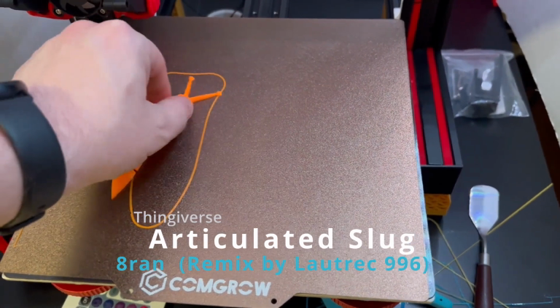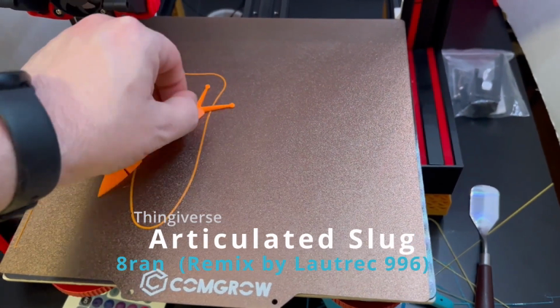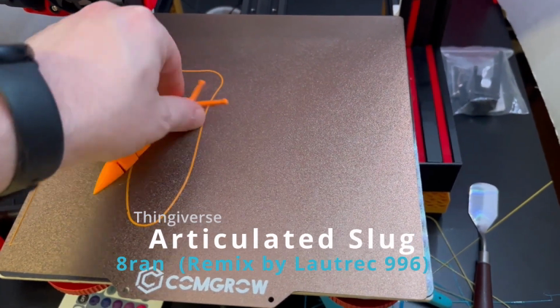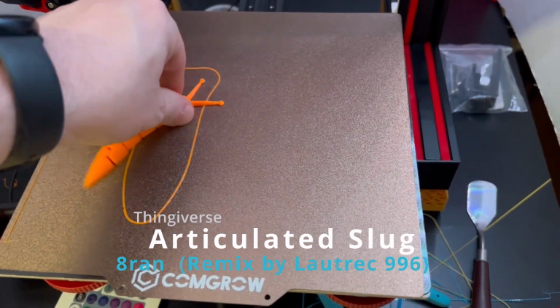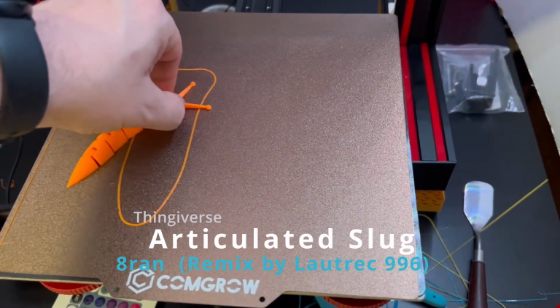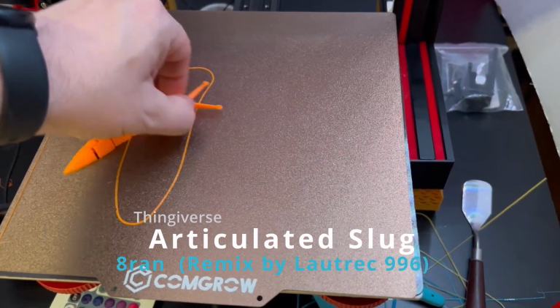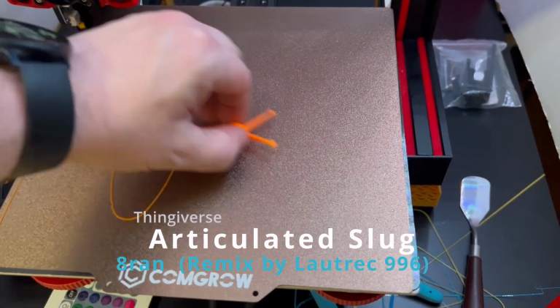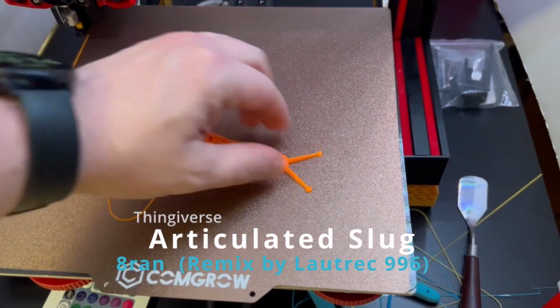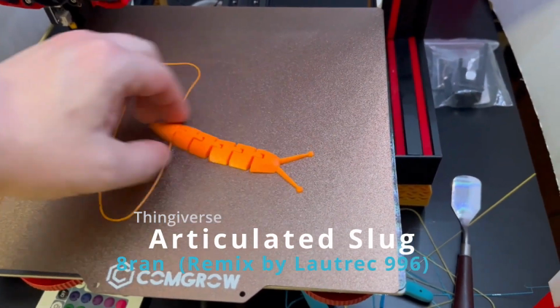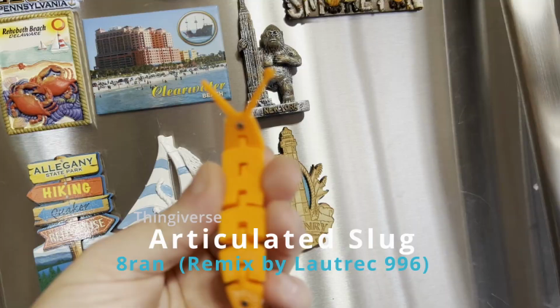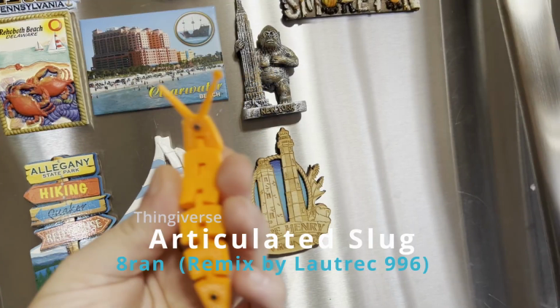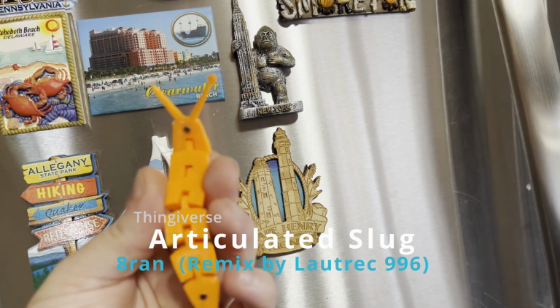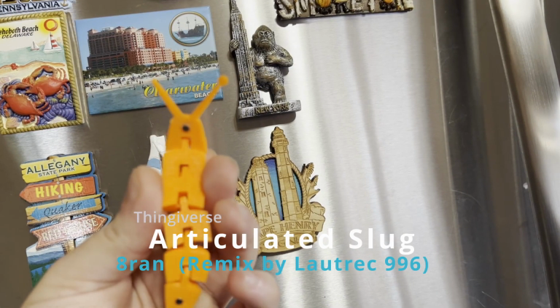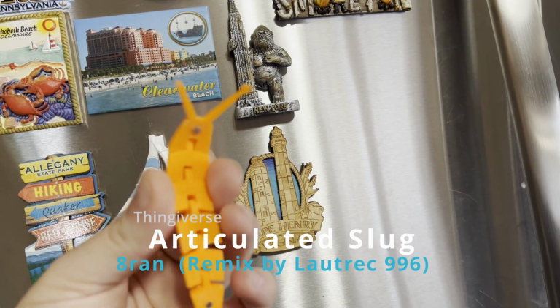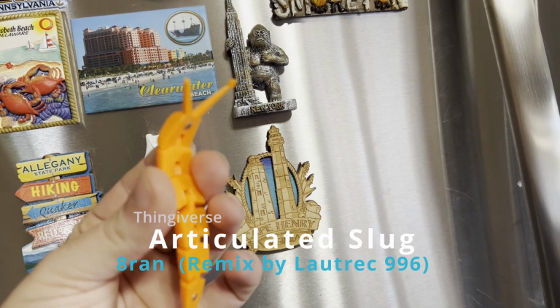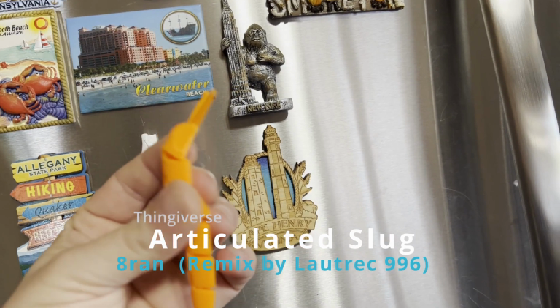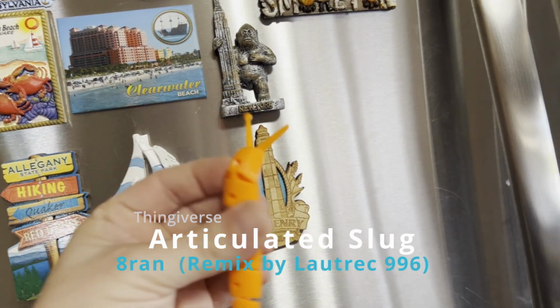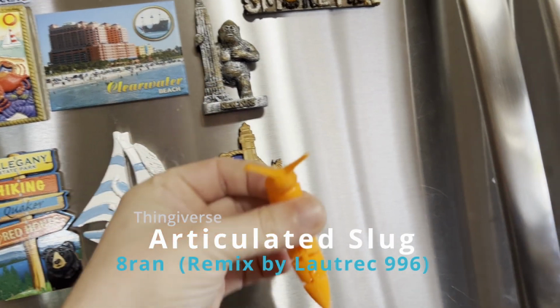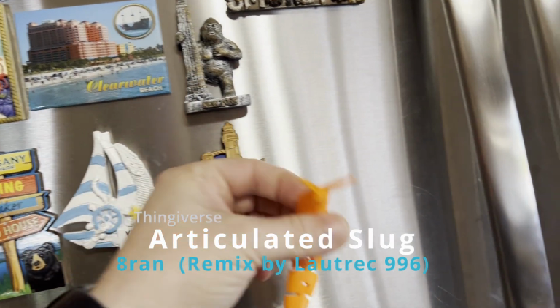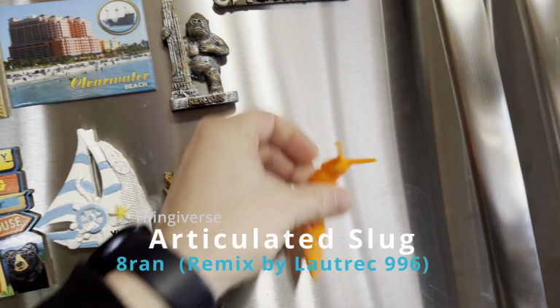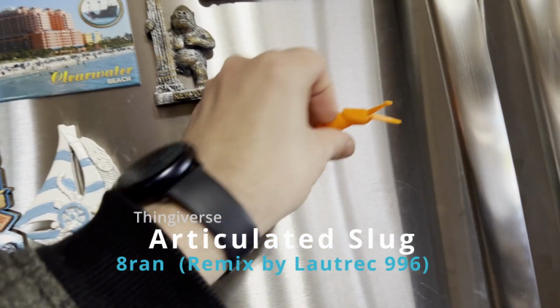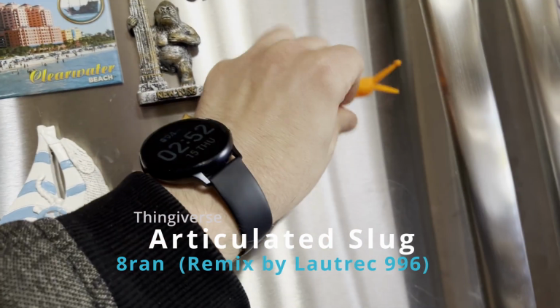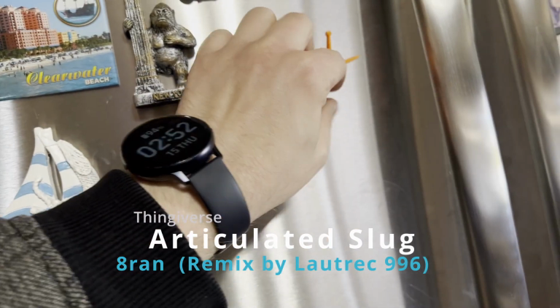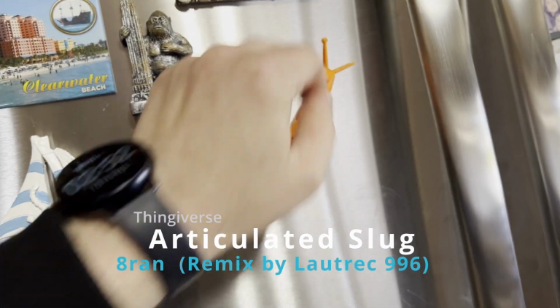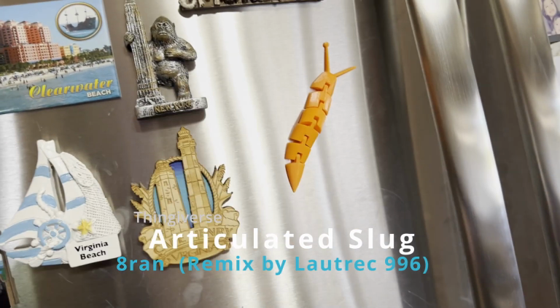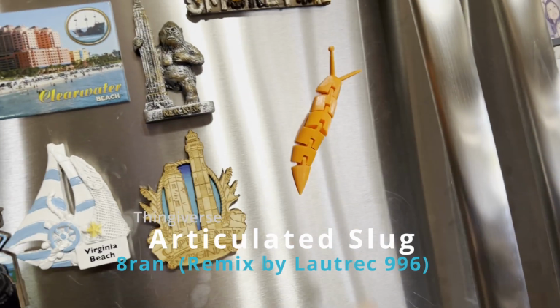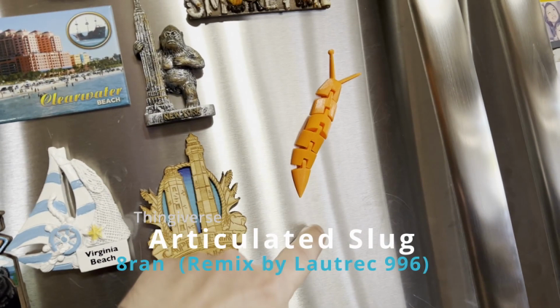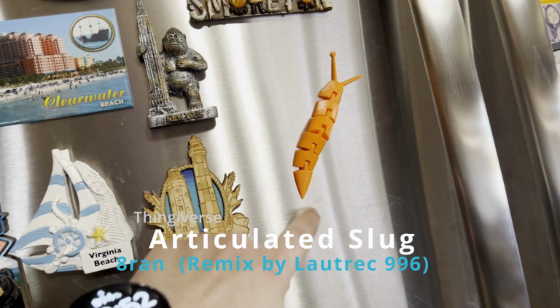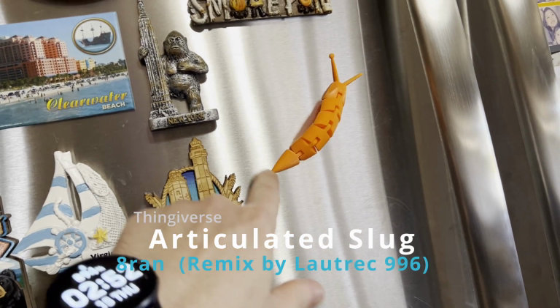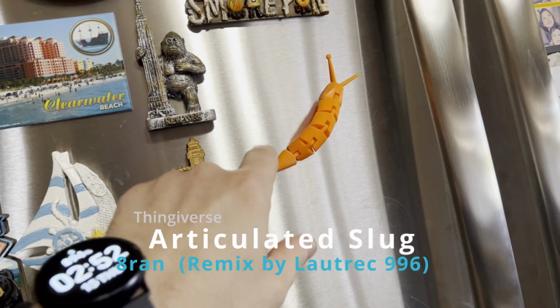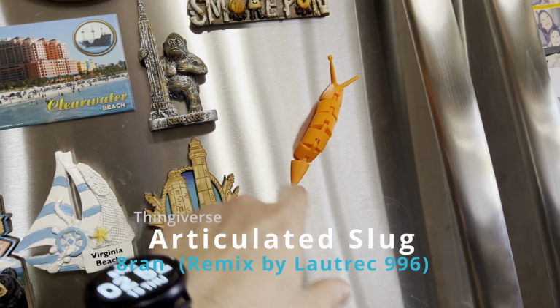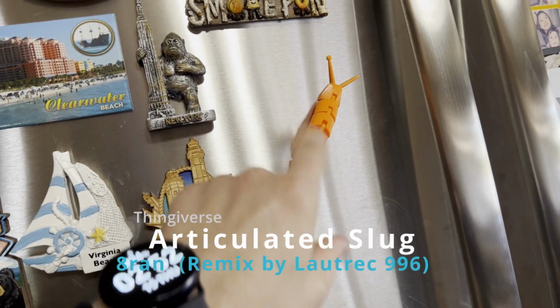Very easy to print and this one has magnets. A remix by Lotrek 996.